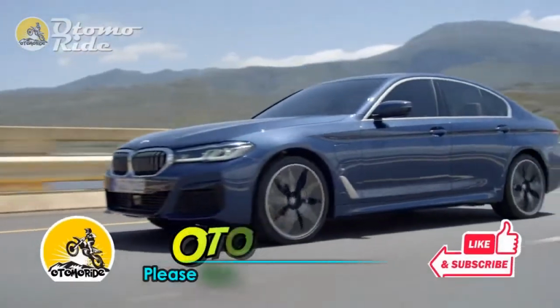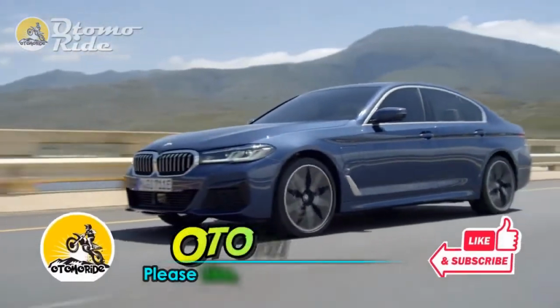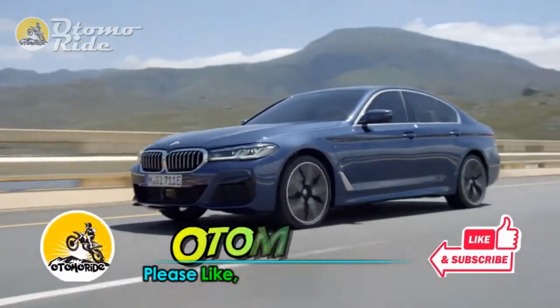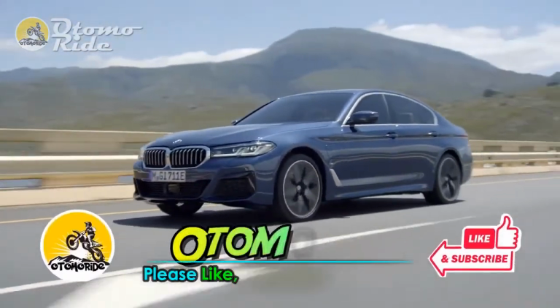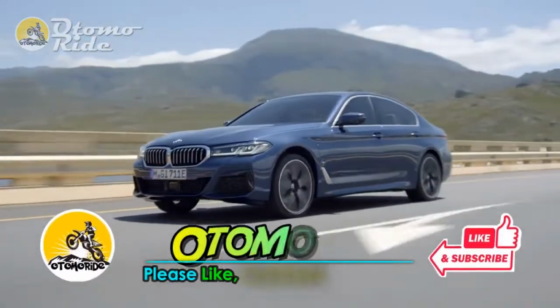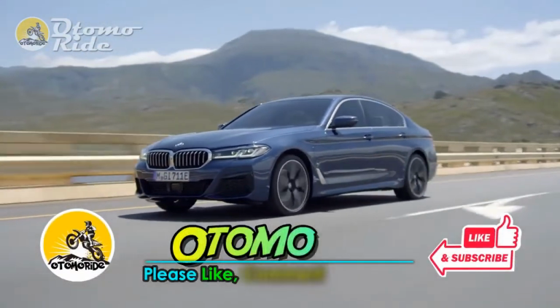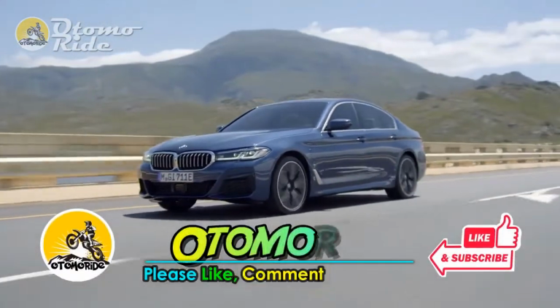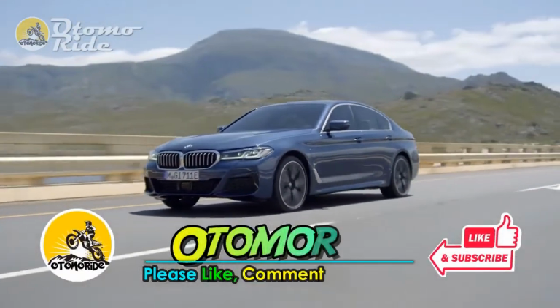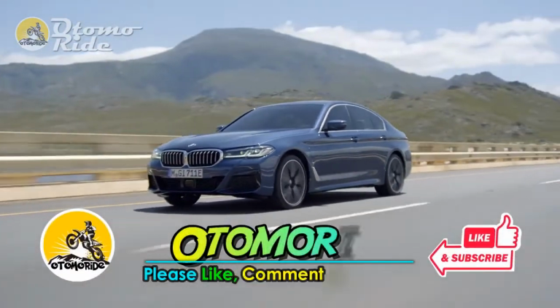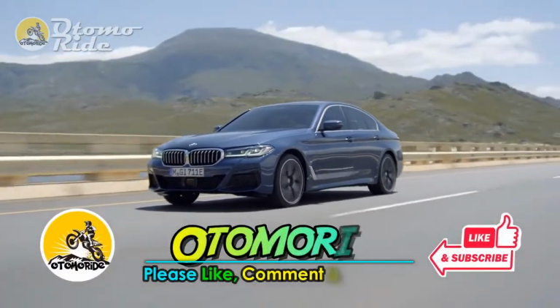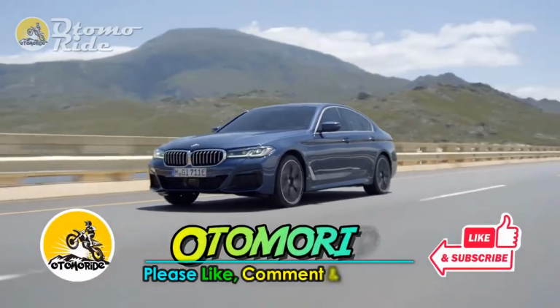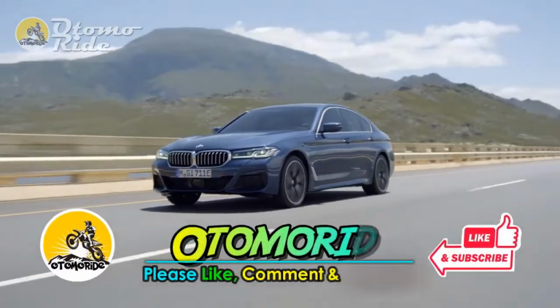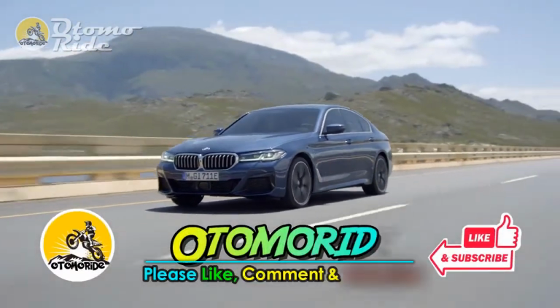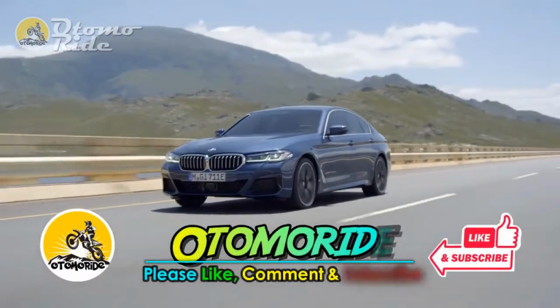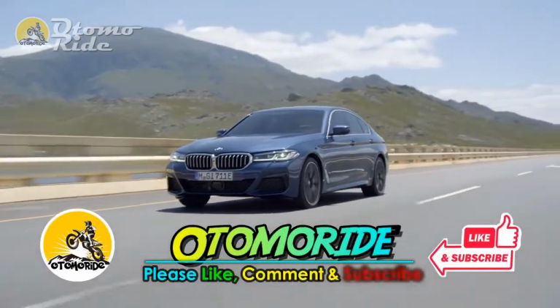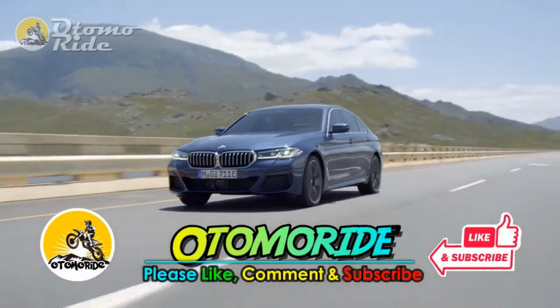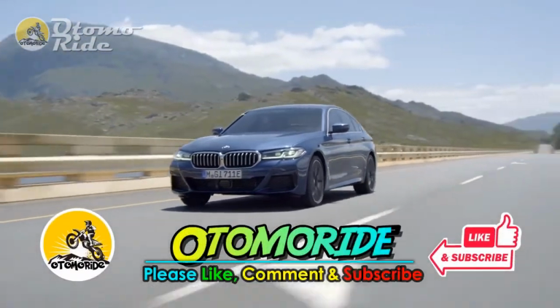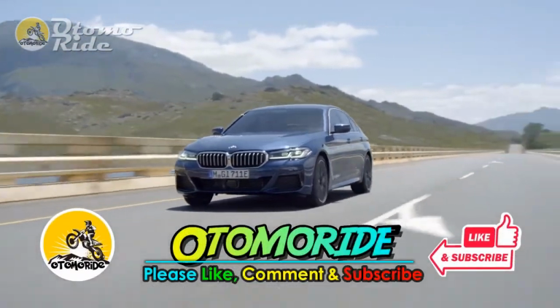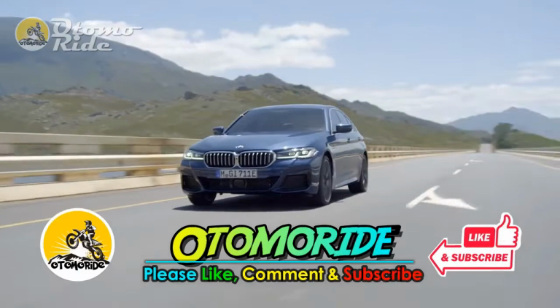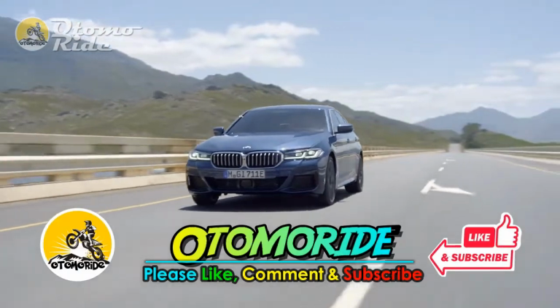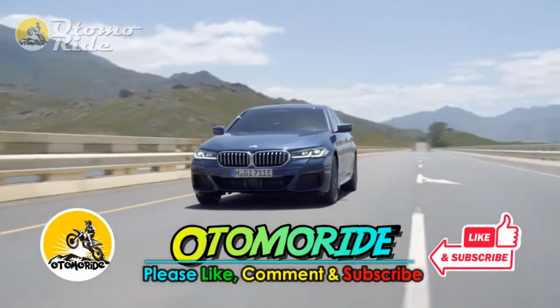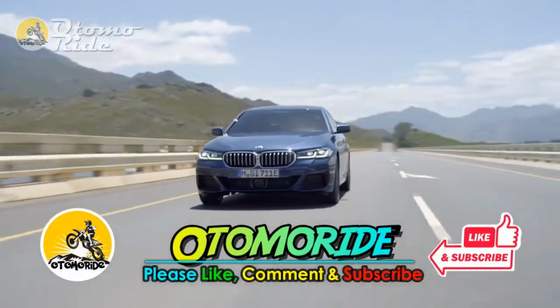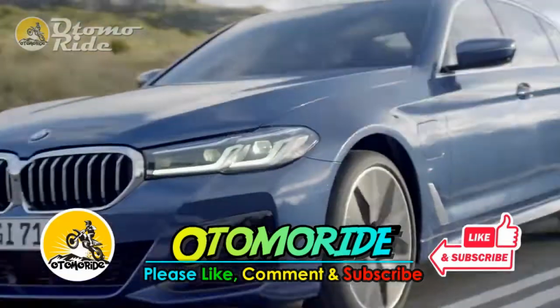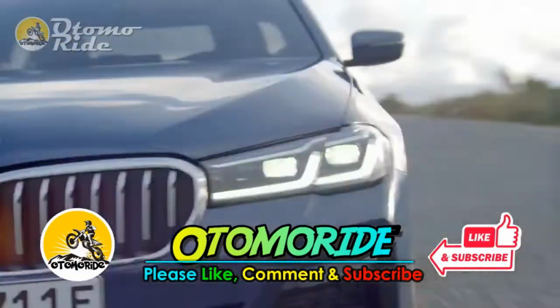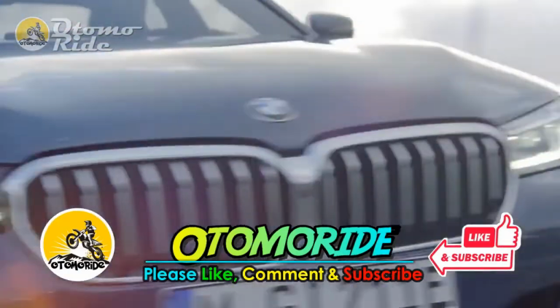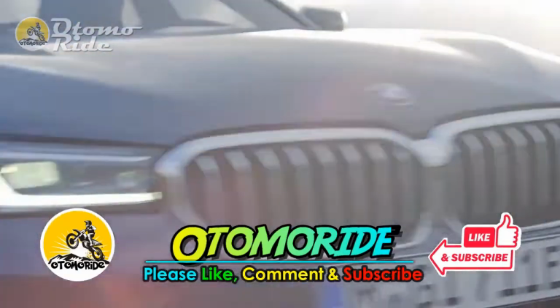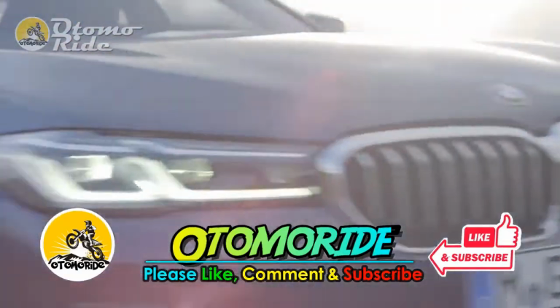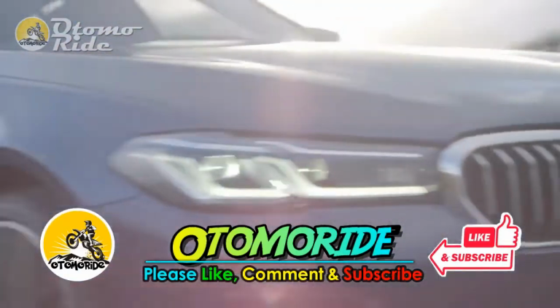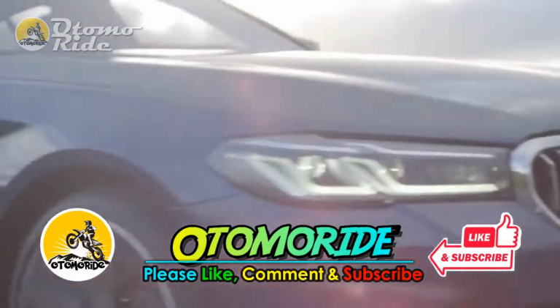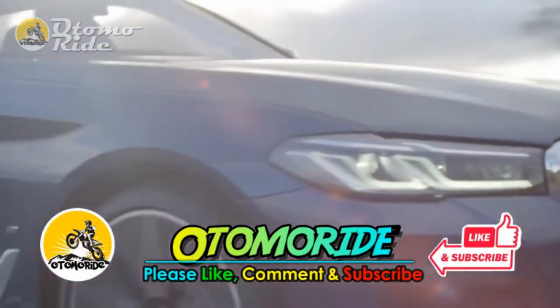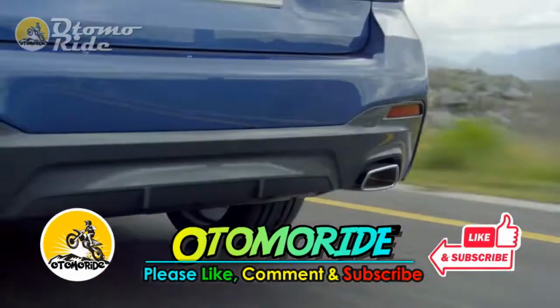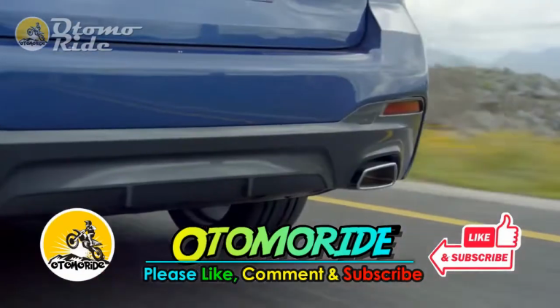Please support us by pressing the like and subscribe buttons, so that we can continue to provide information about car and motorcycle news.